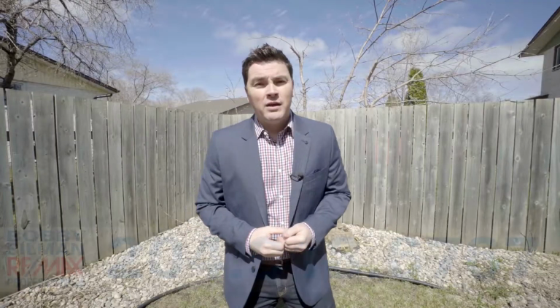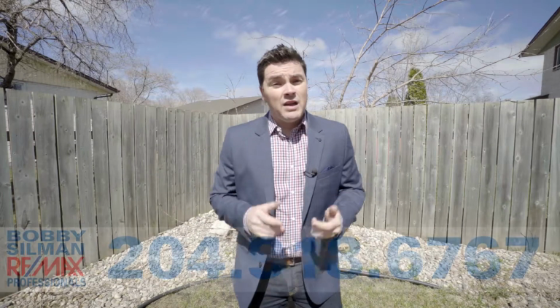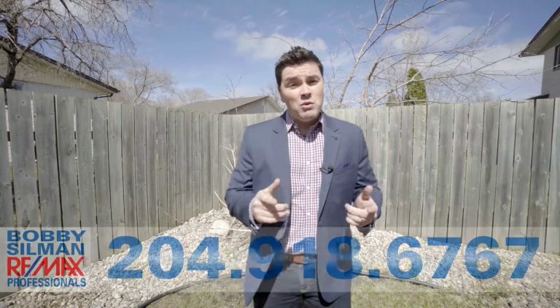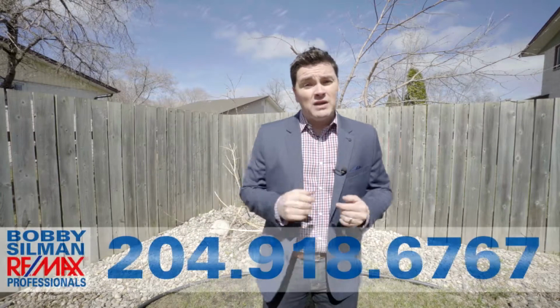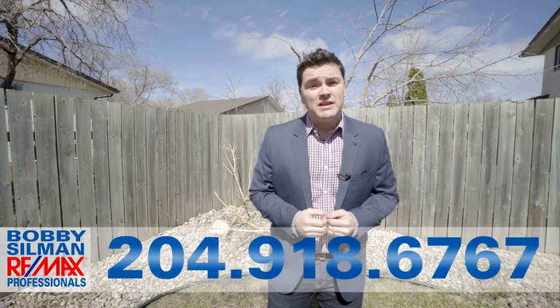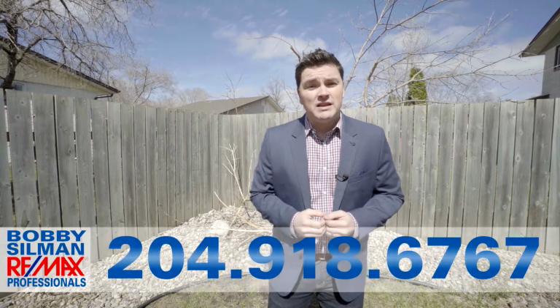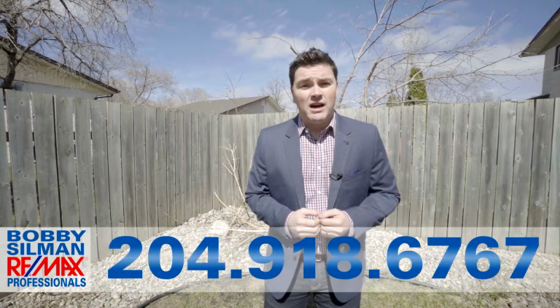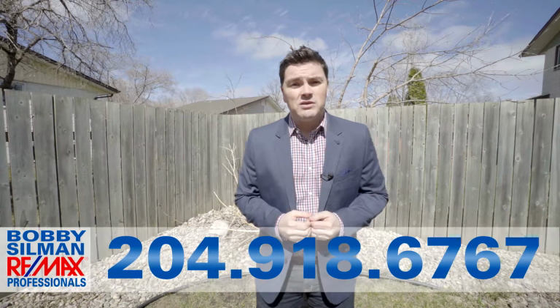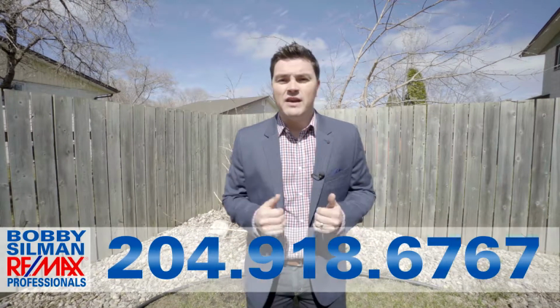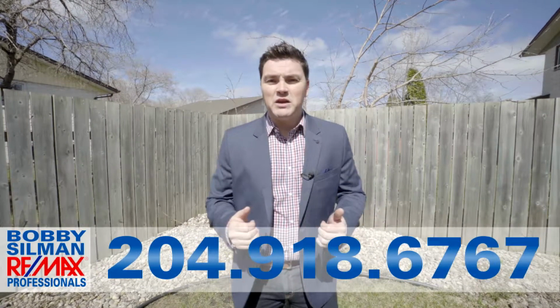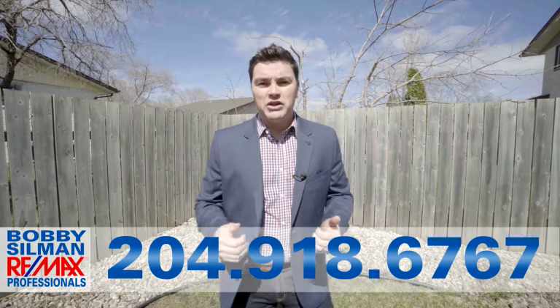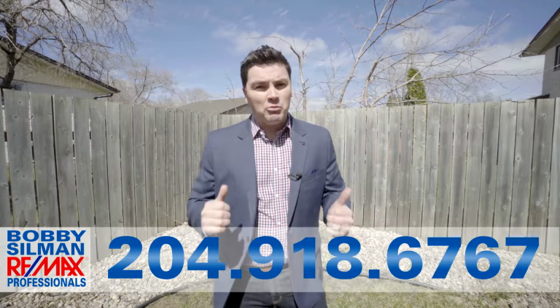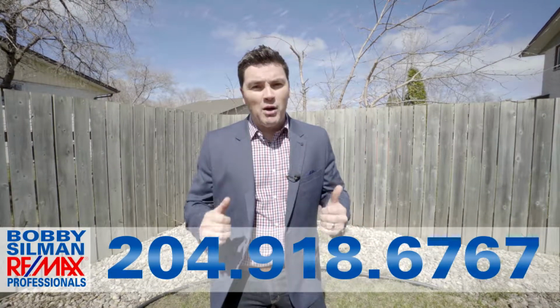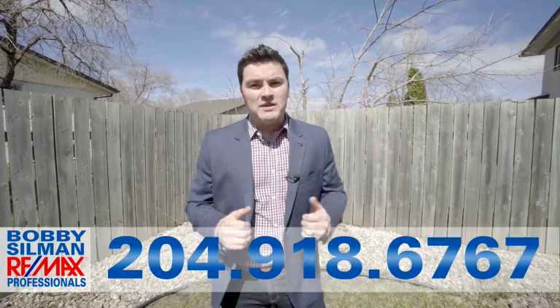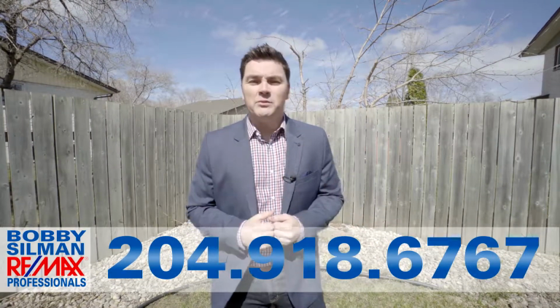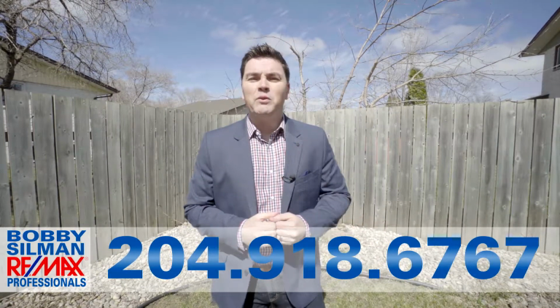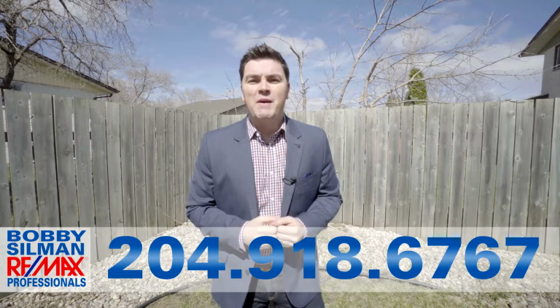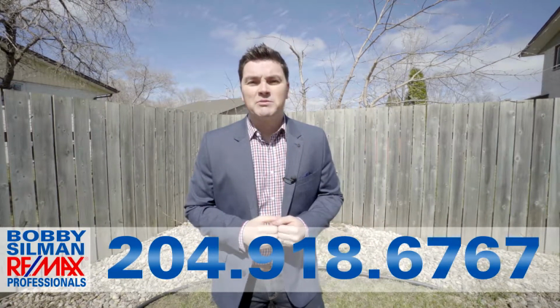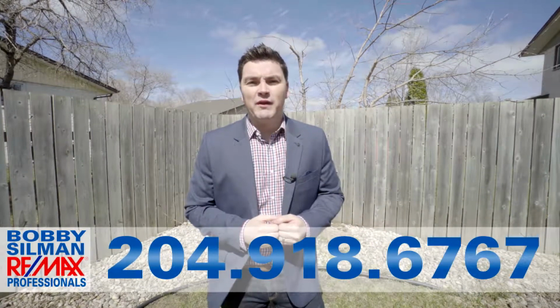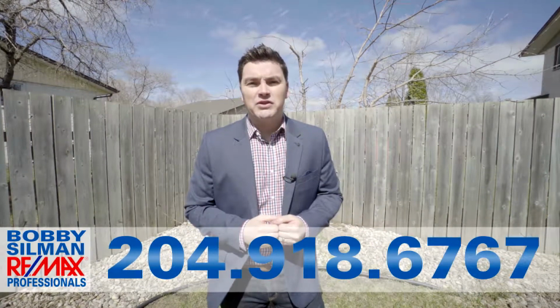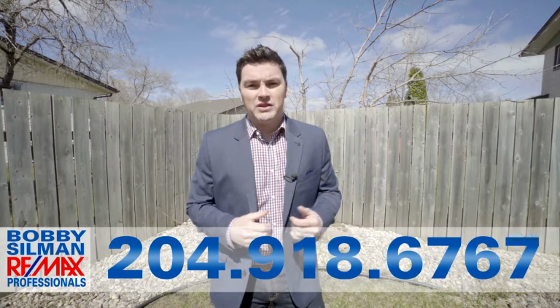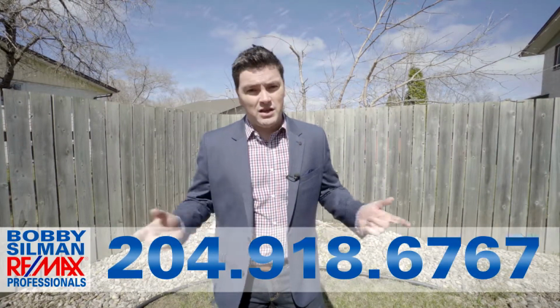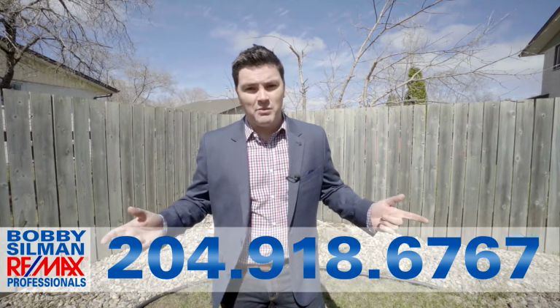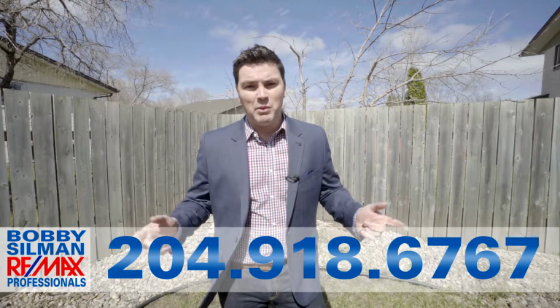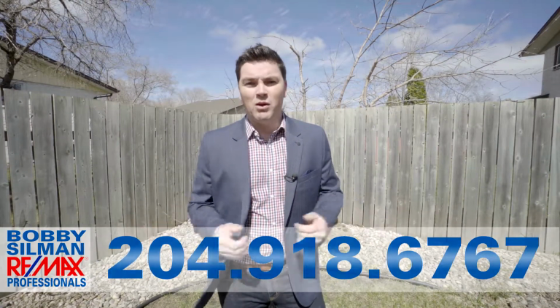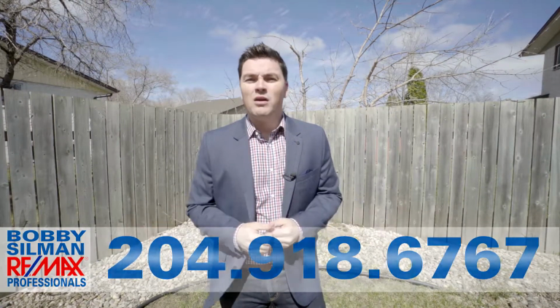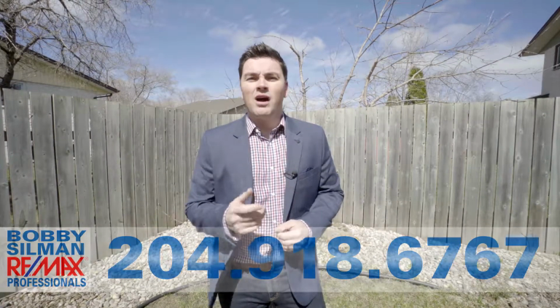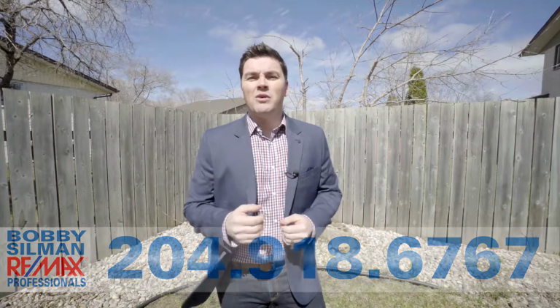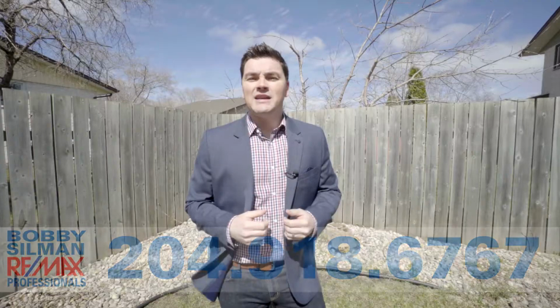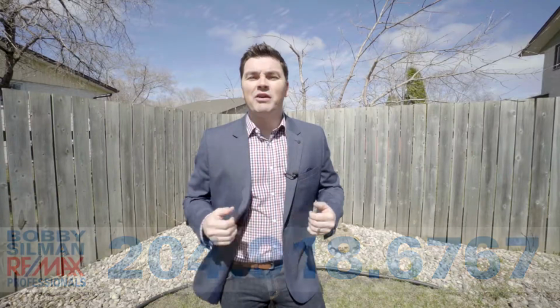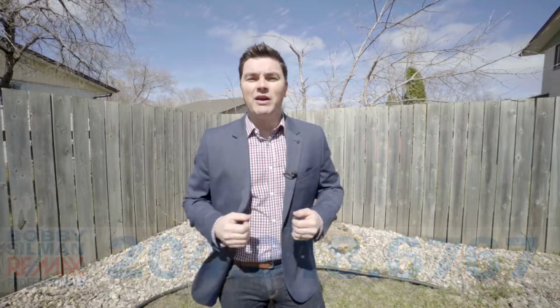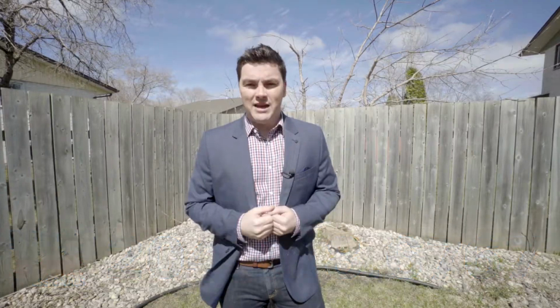If you want to see this house, give me a shout — Bobby Silman, RE-MAX Professionals at the number below. Otherwise, have a great day.